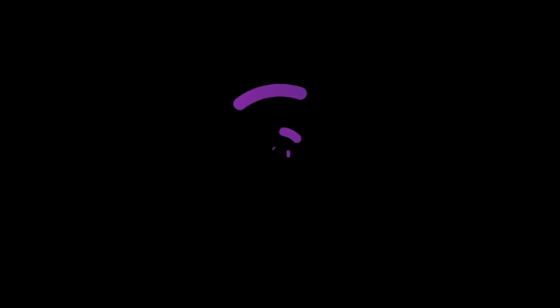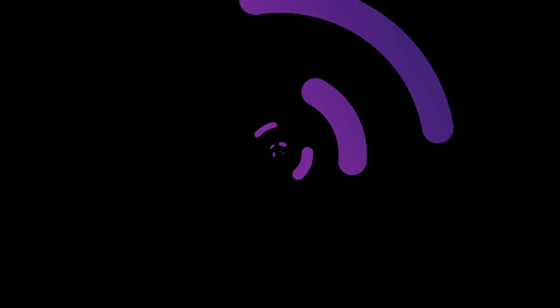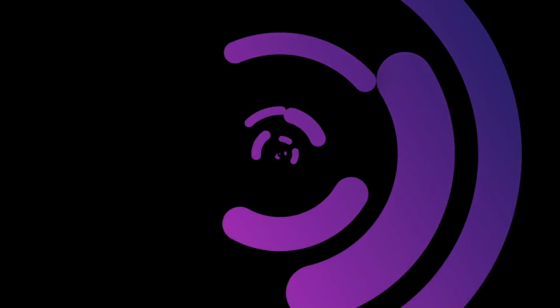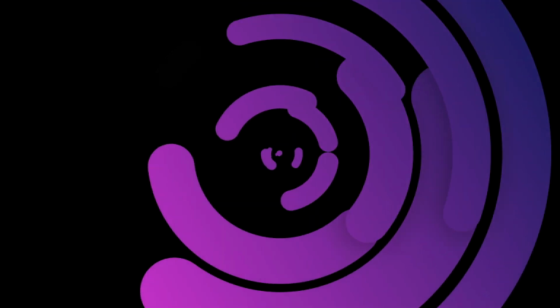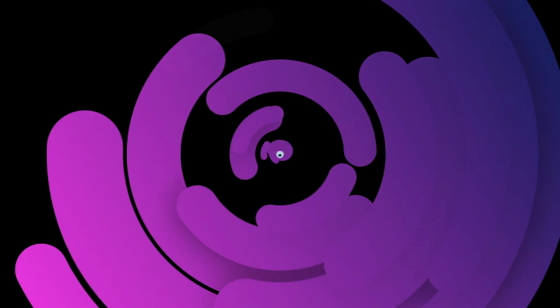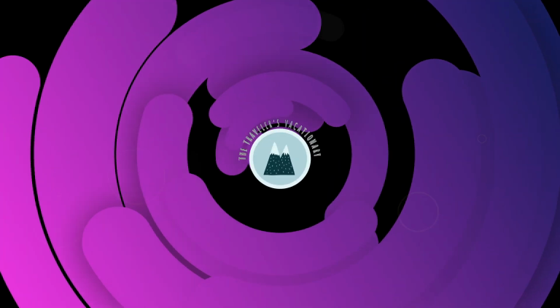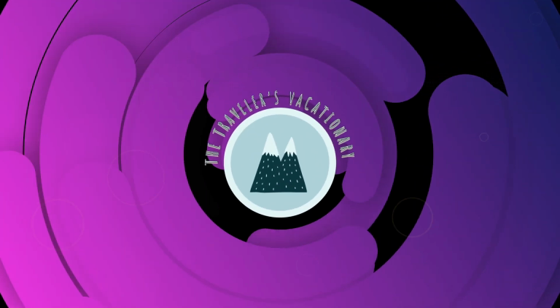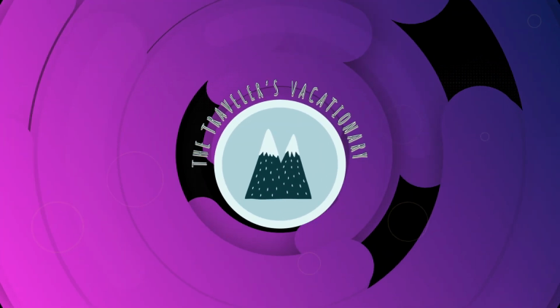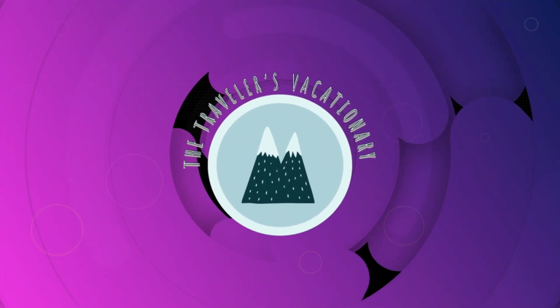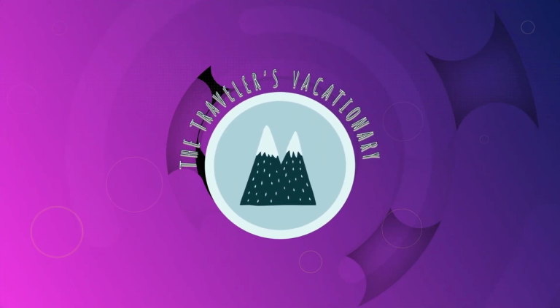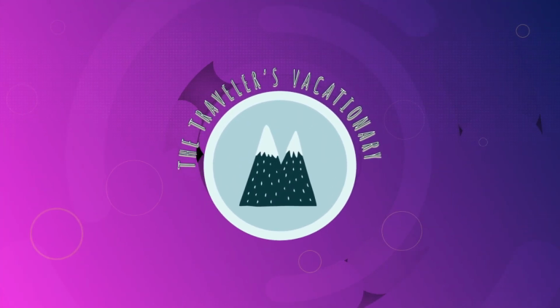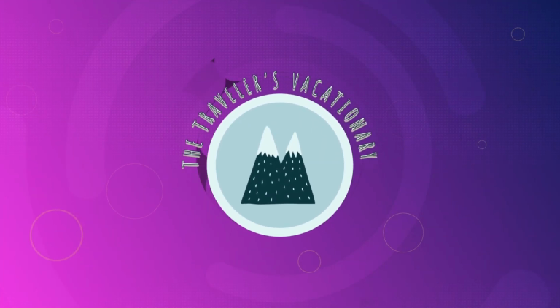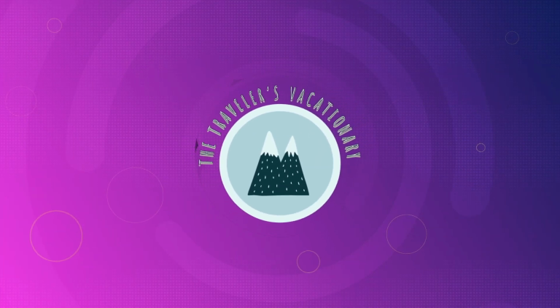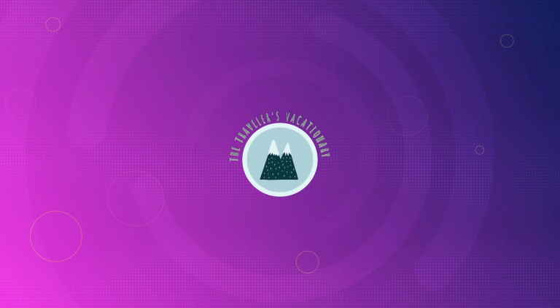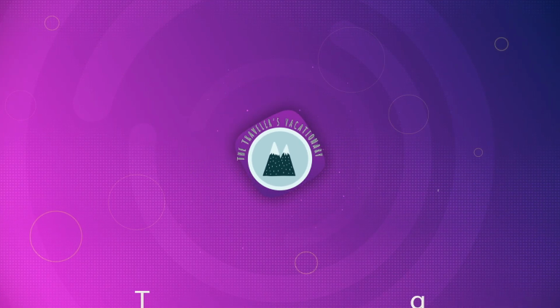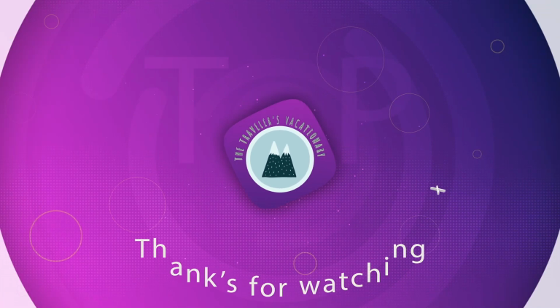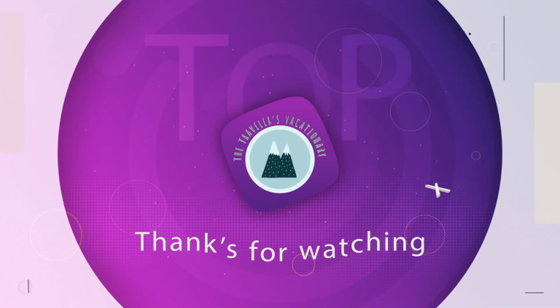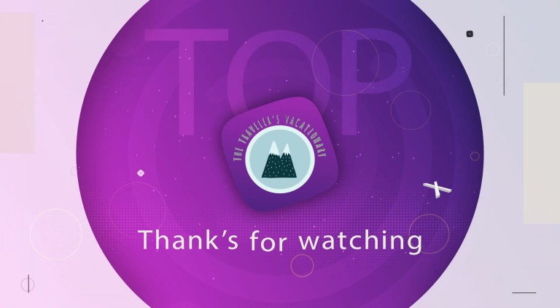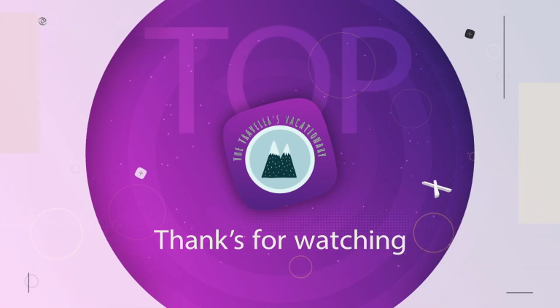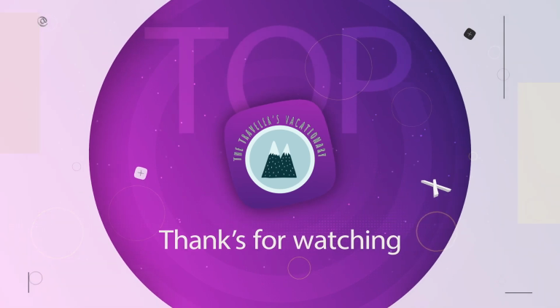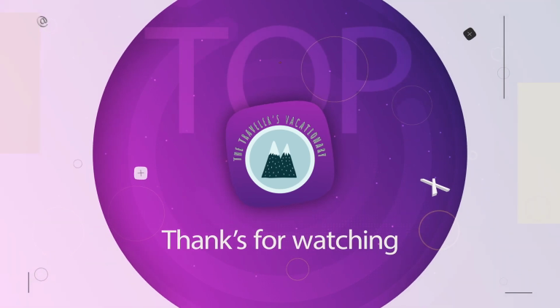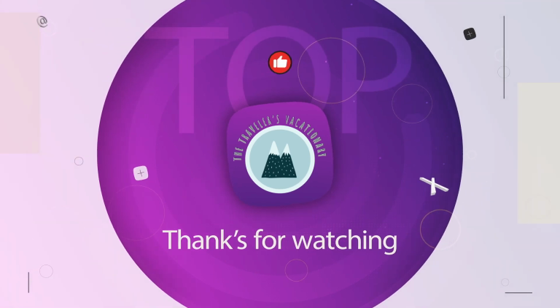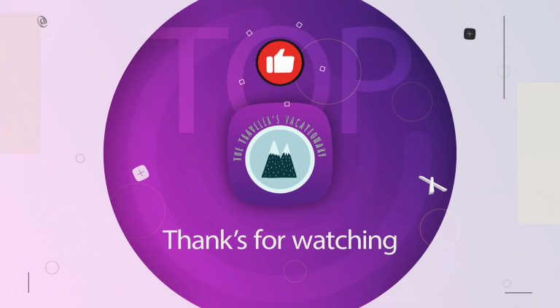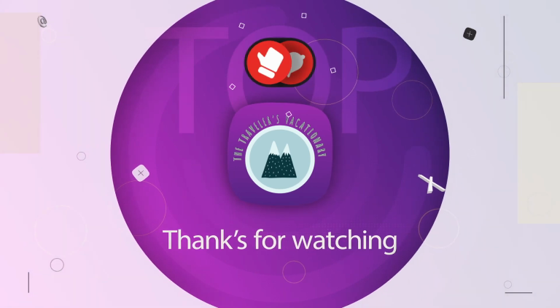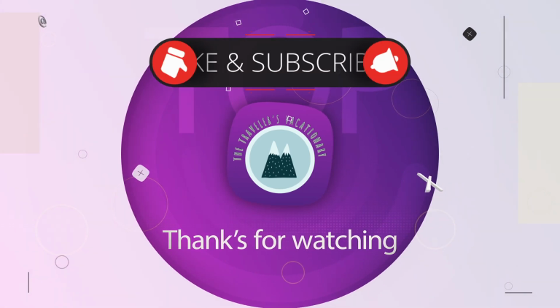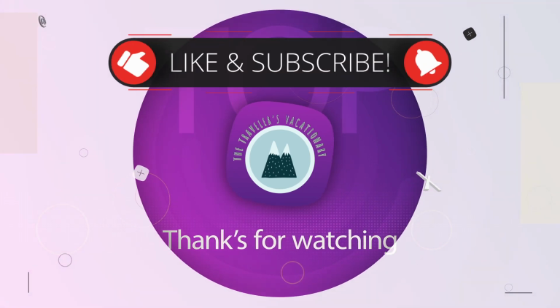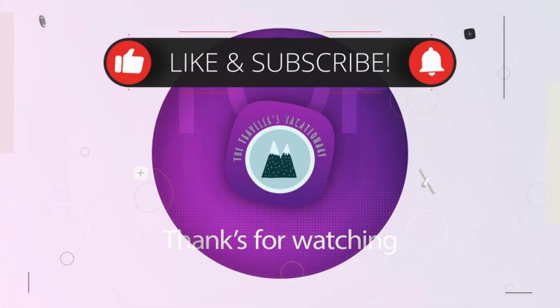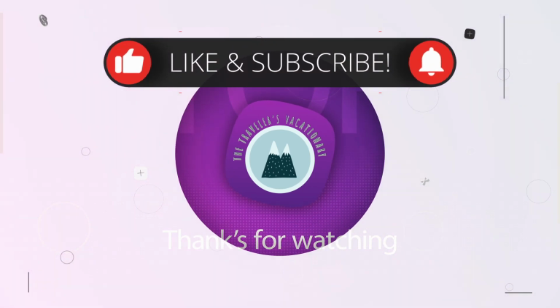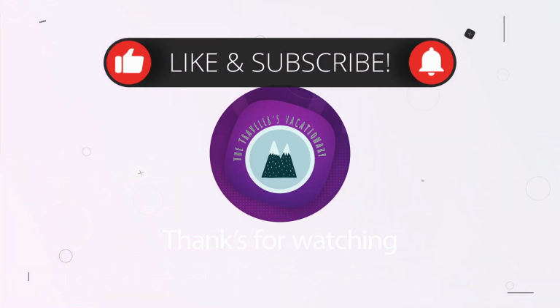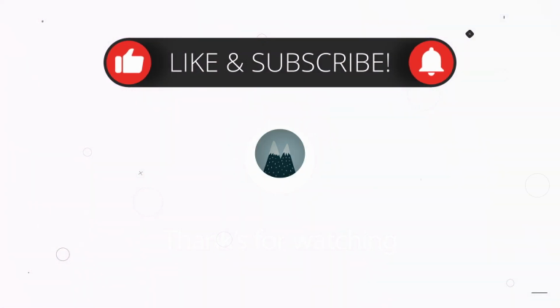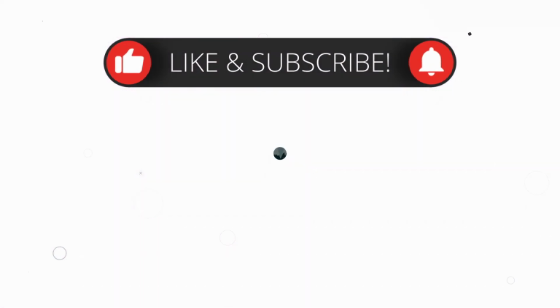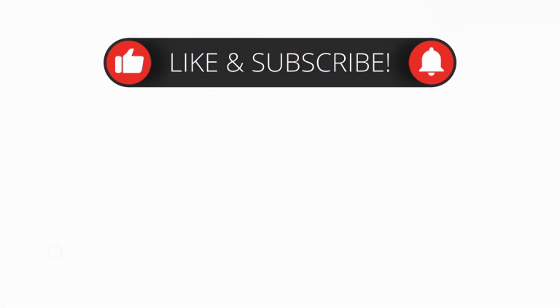Thanks for watching! Please check out our other videos and like and subscribe — because you know, that's what you're supposed to do on YouTube.